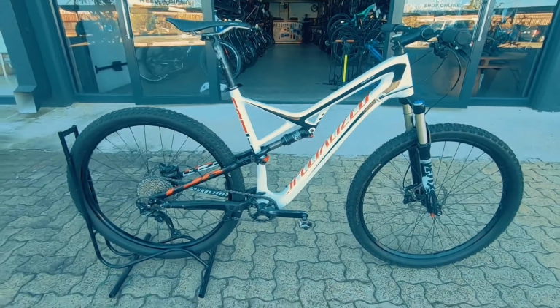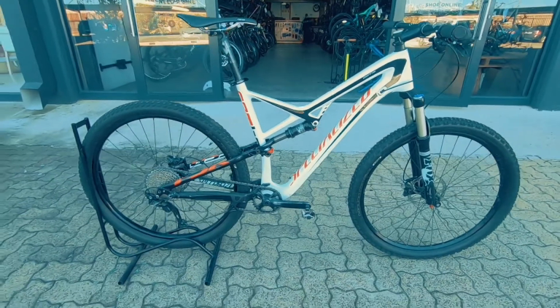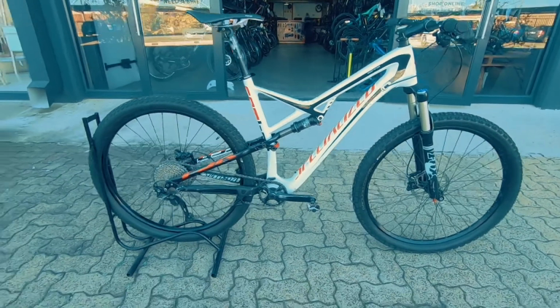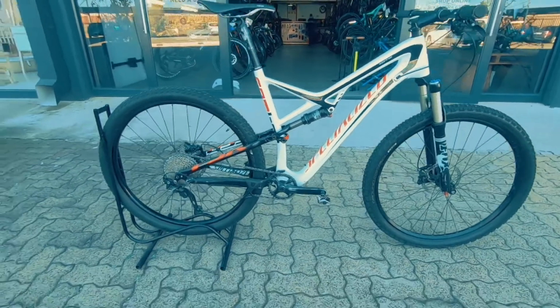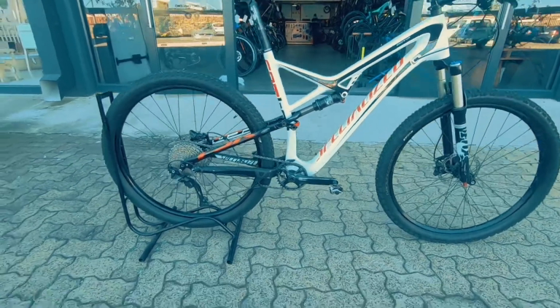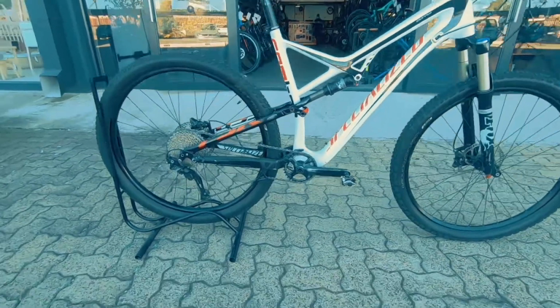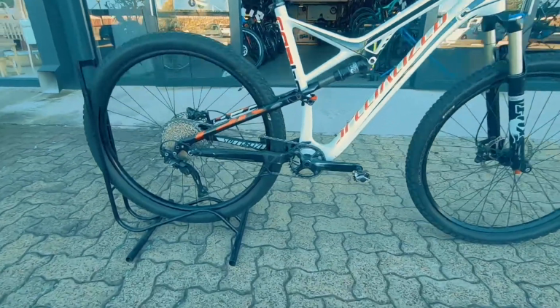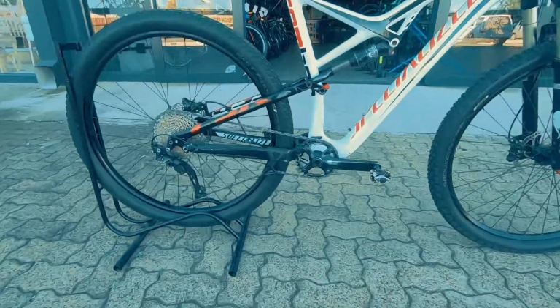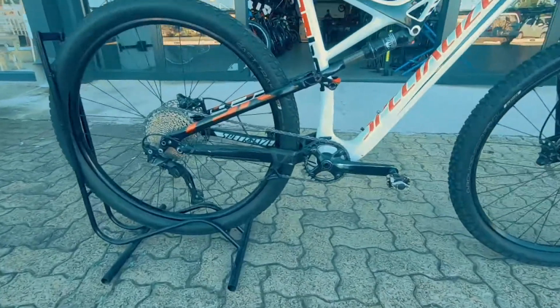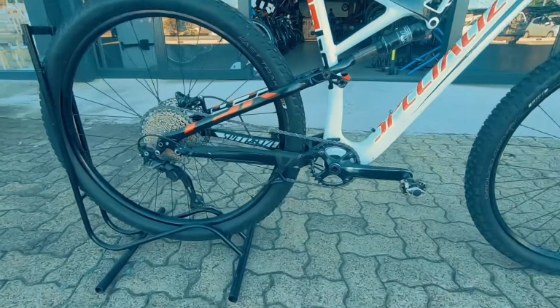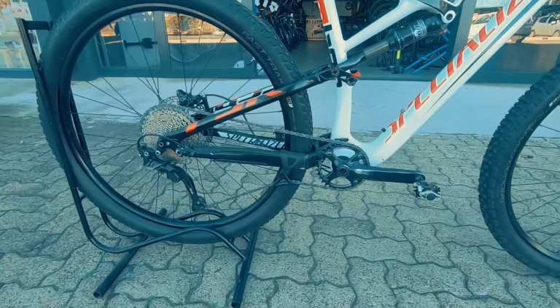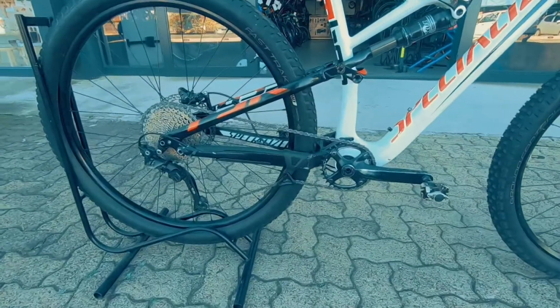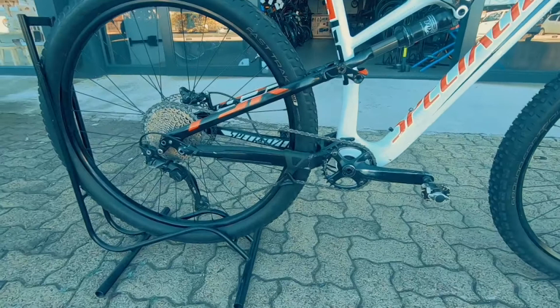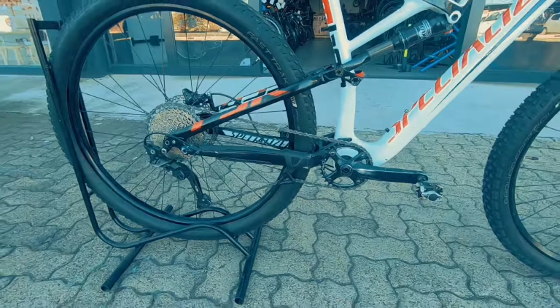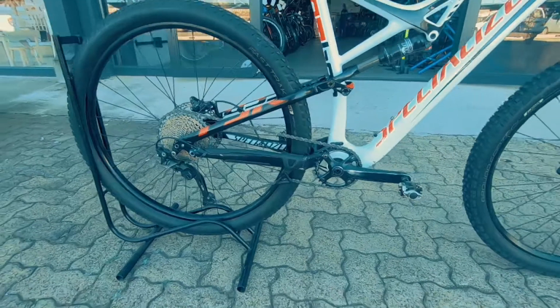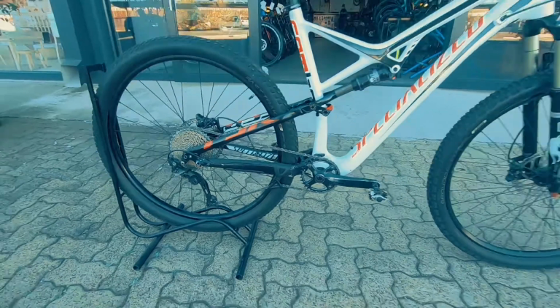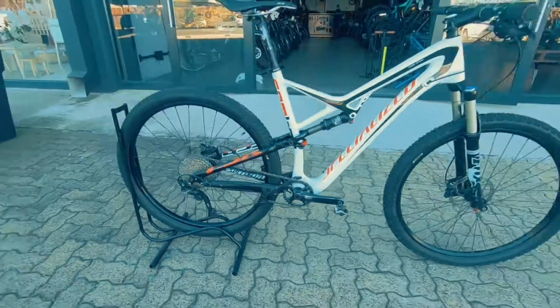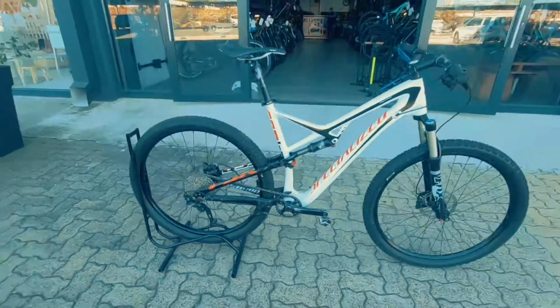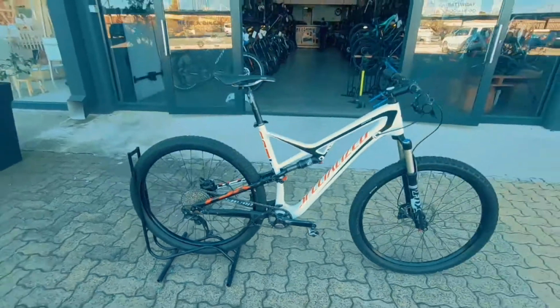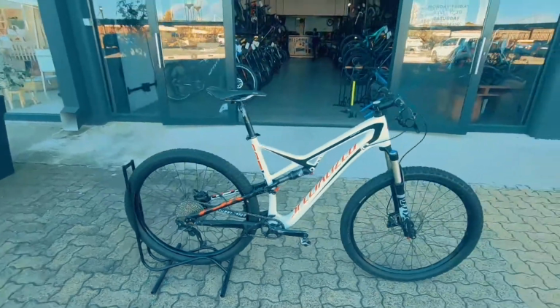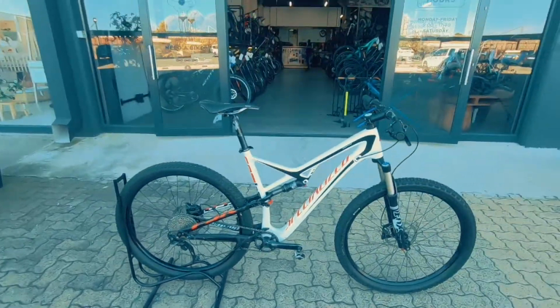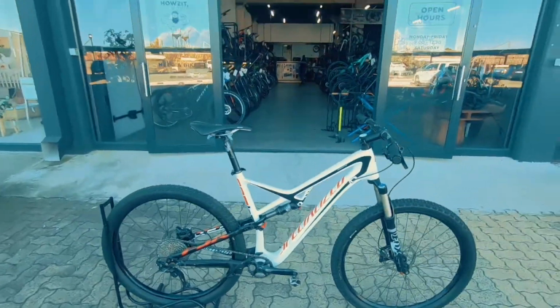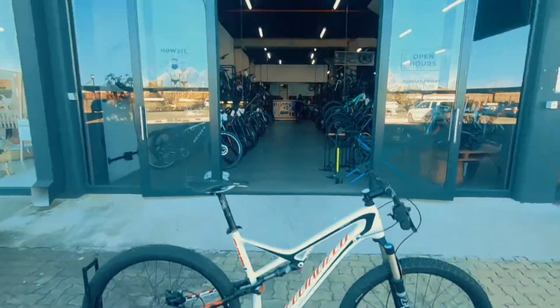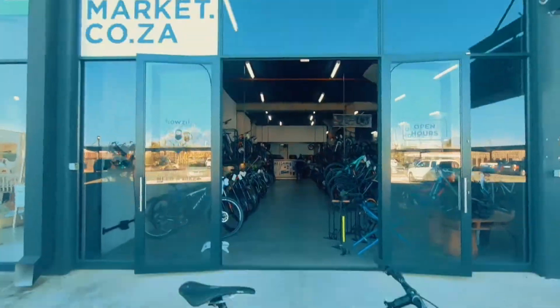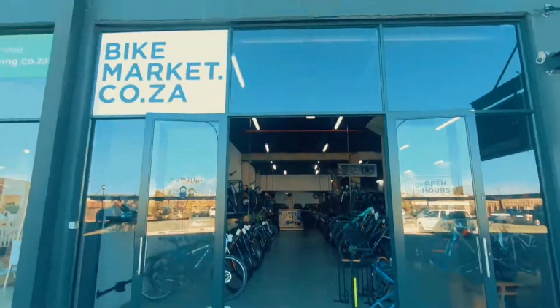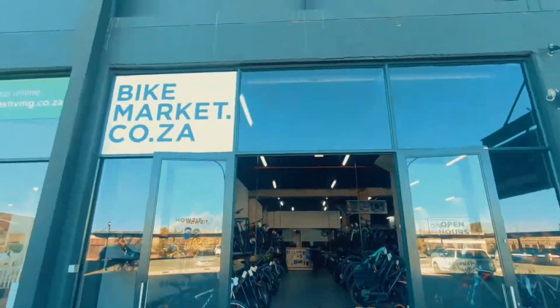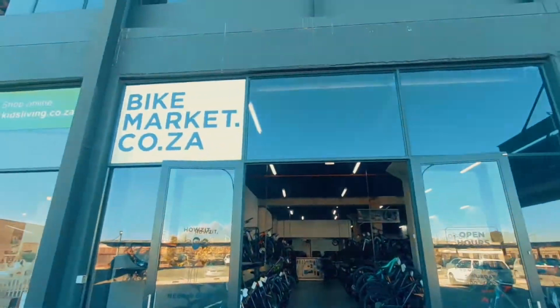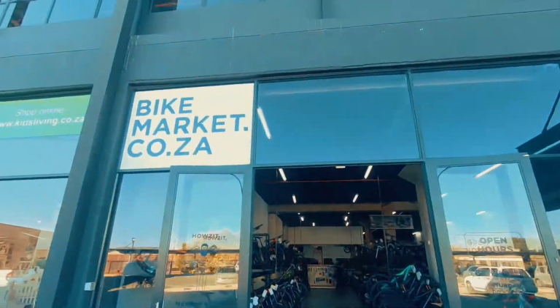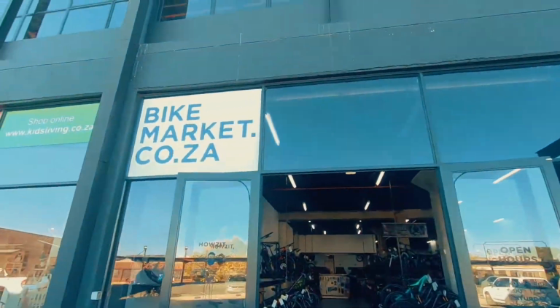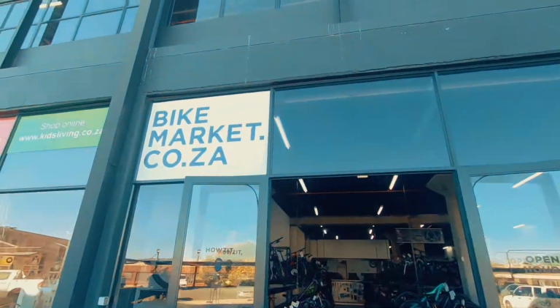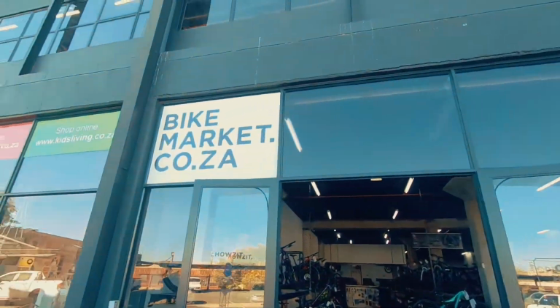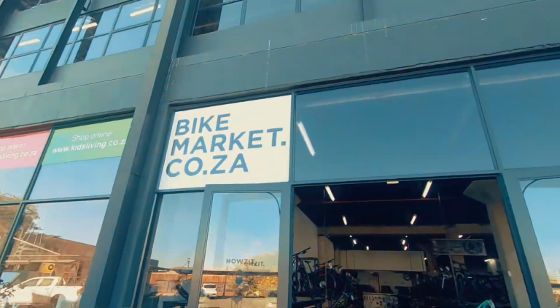Three months on the frame, one month on the components. Come check us out — we are Bike Market.